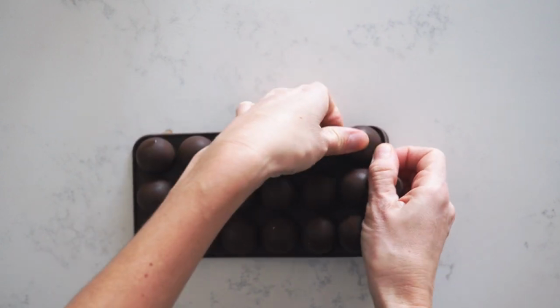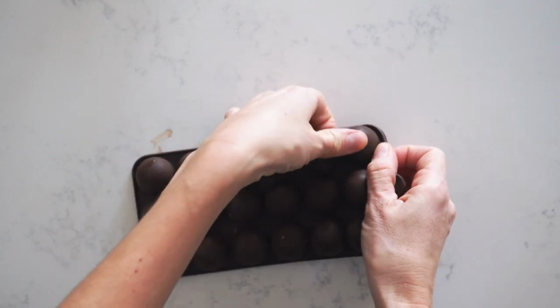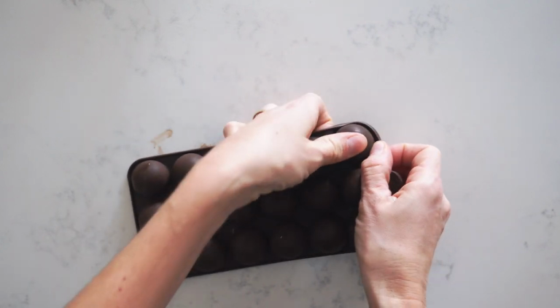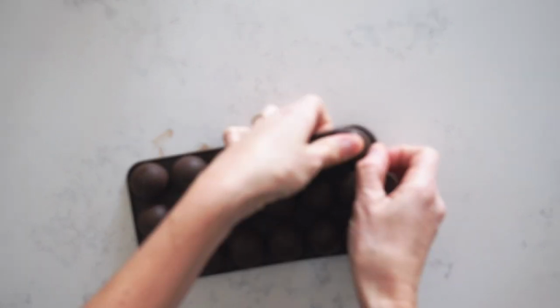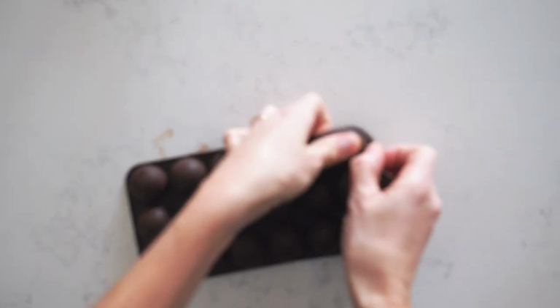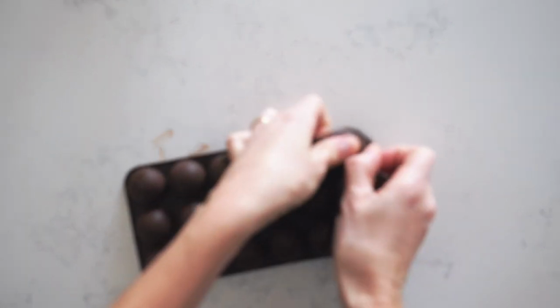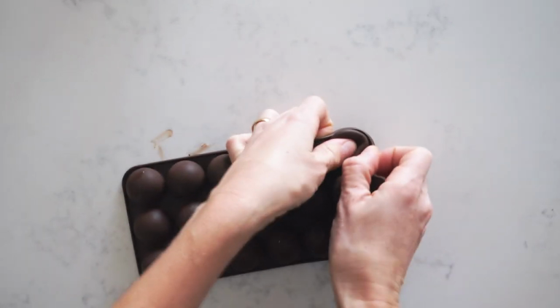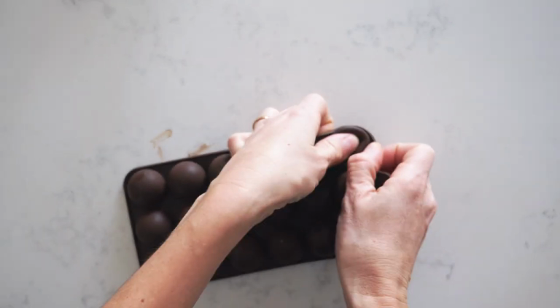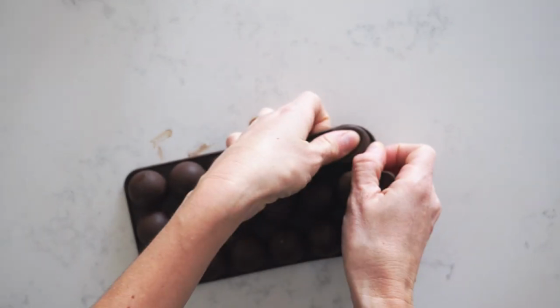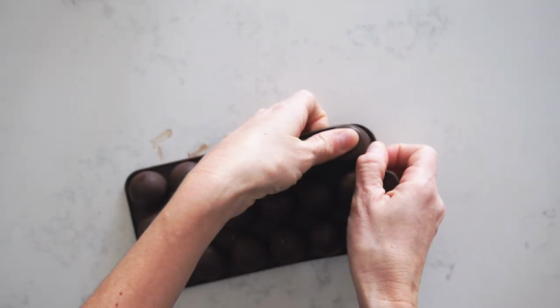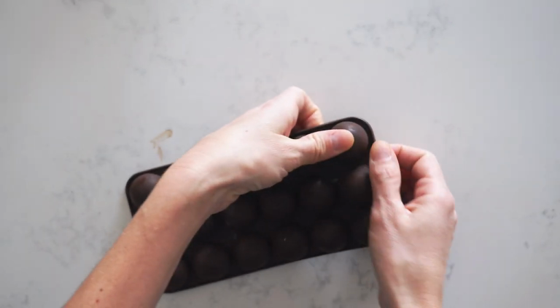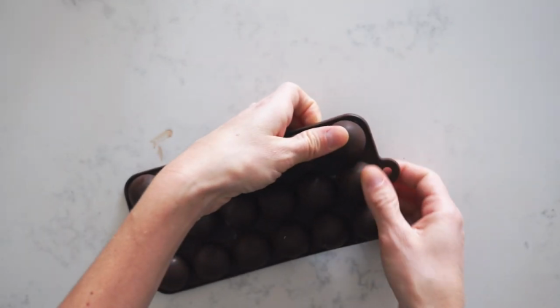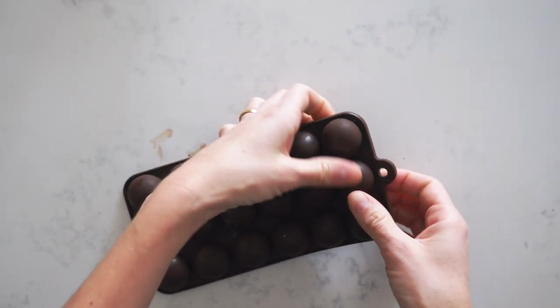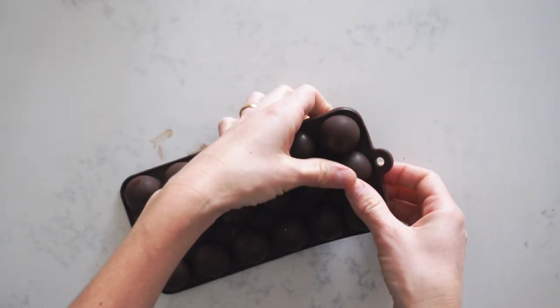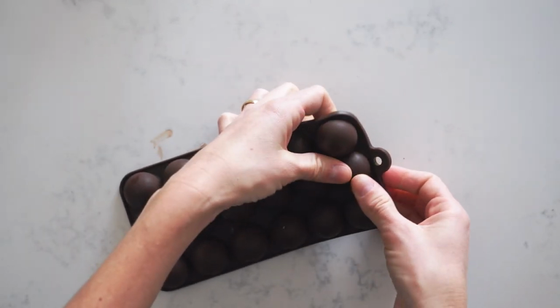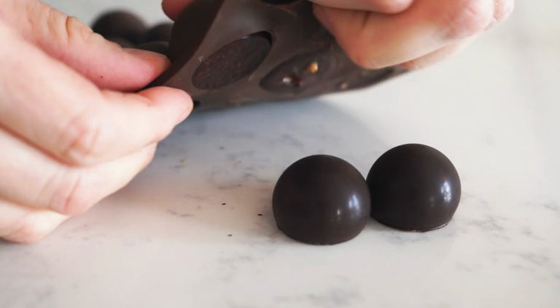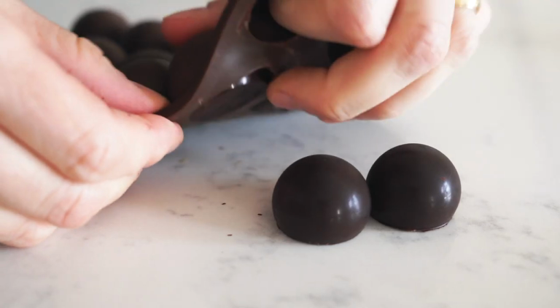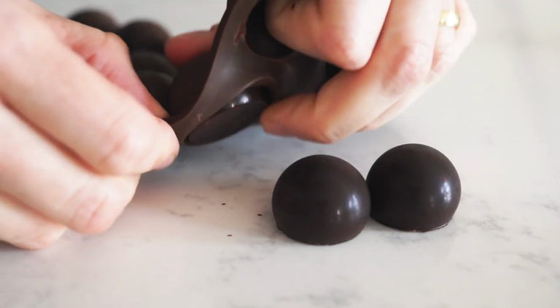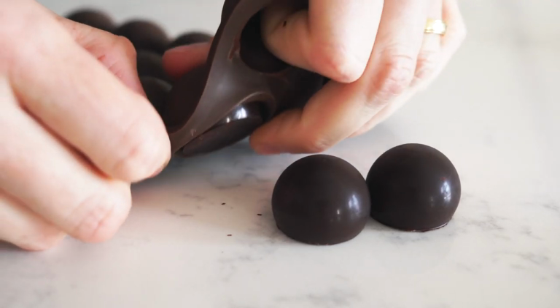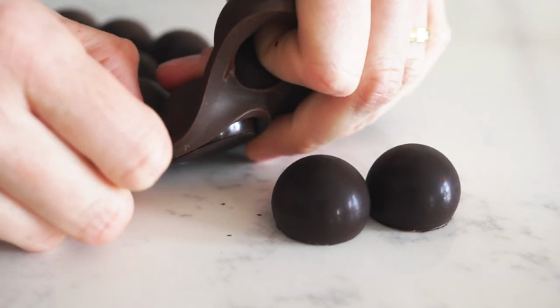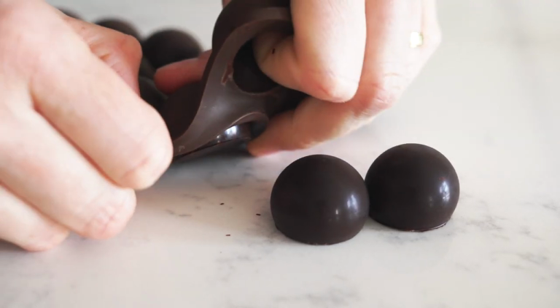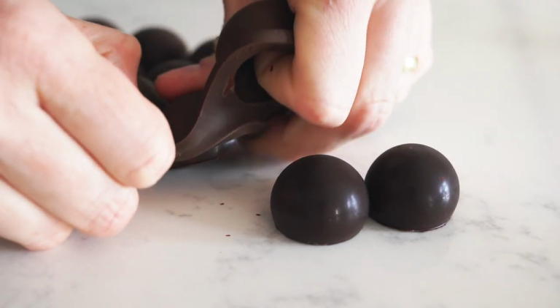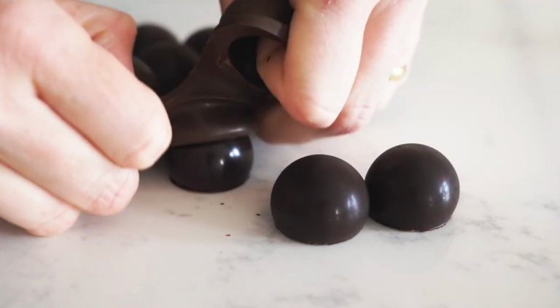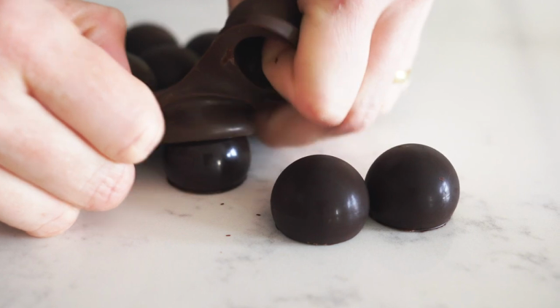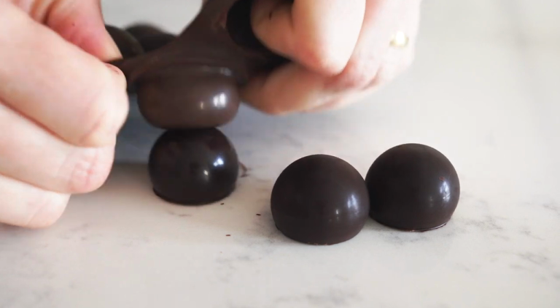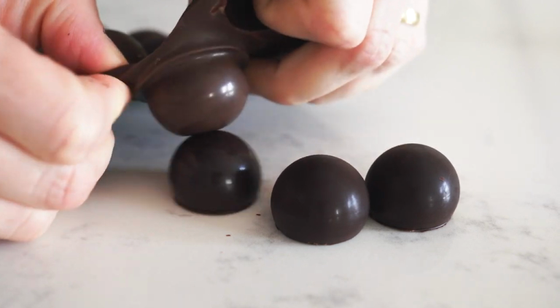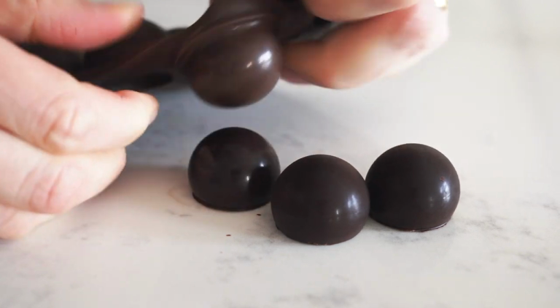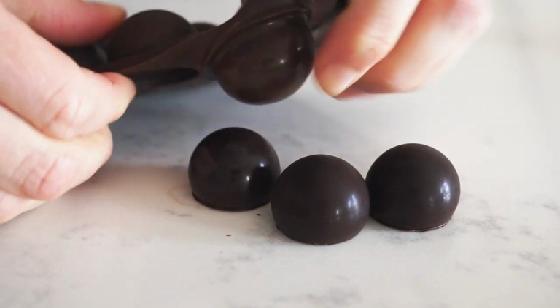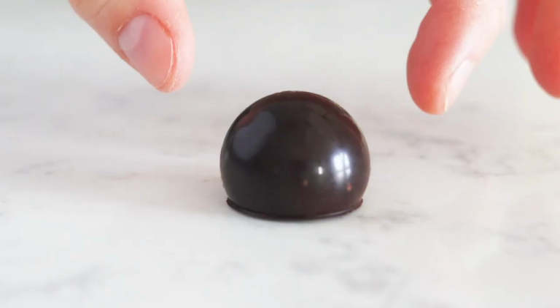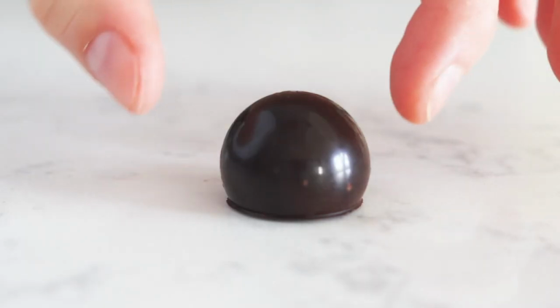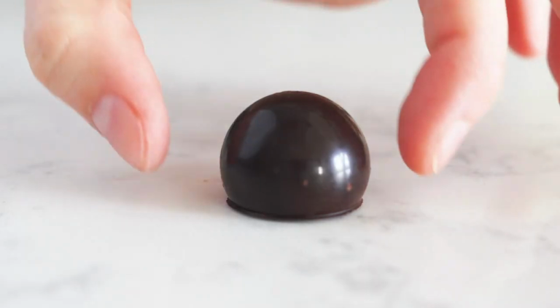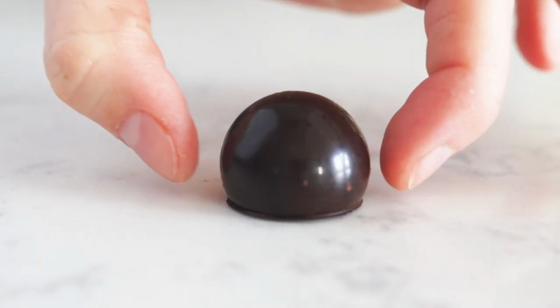Then all there is to do is just pop them right out of the mold and enjoy.